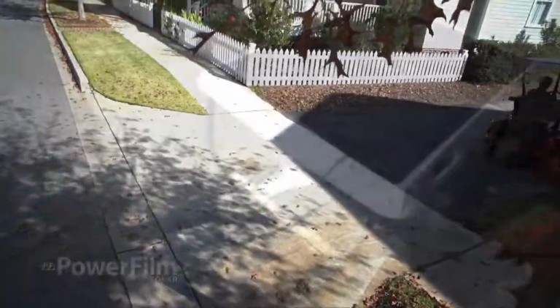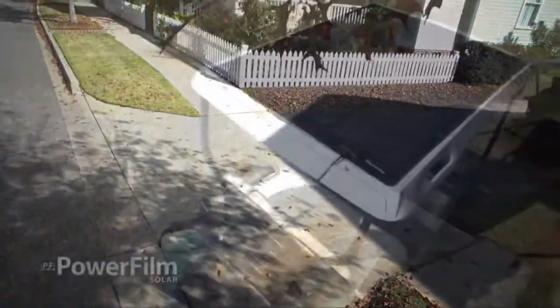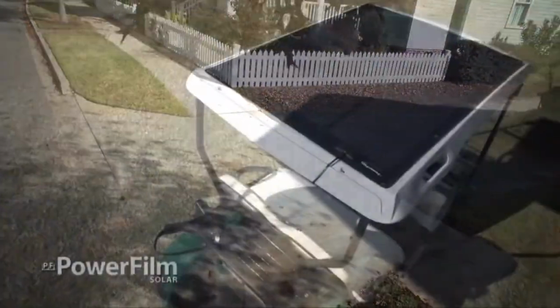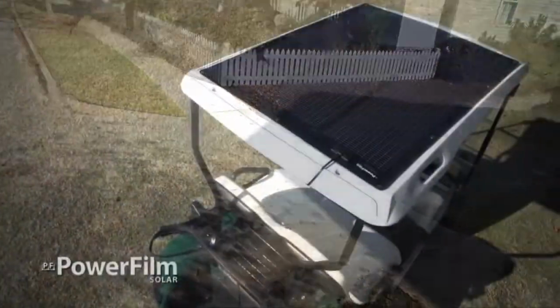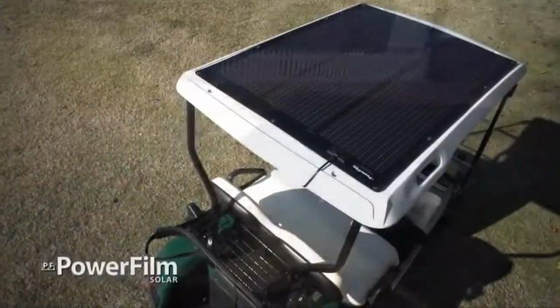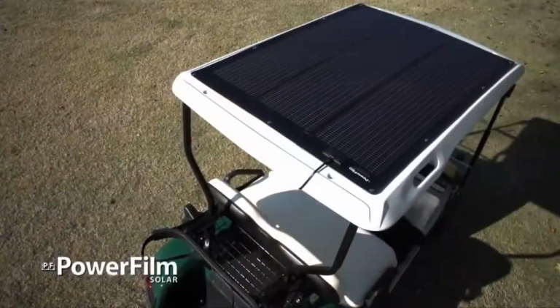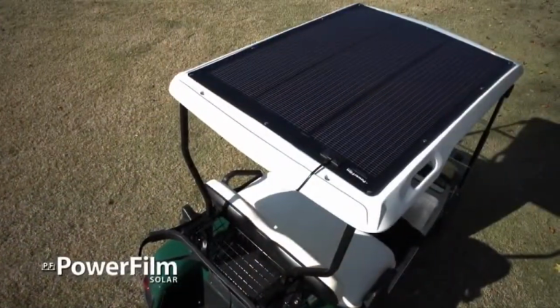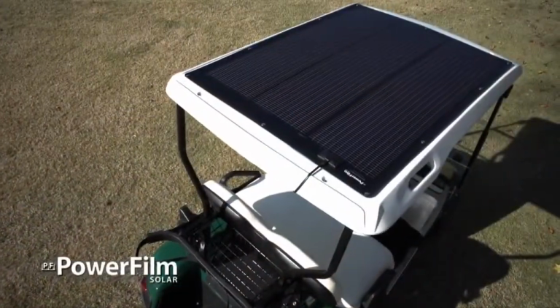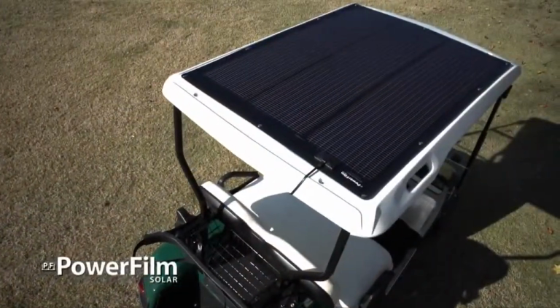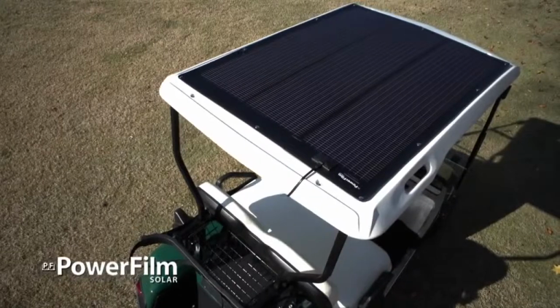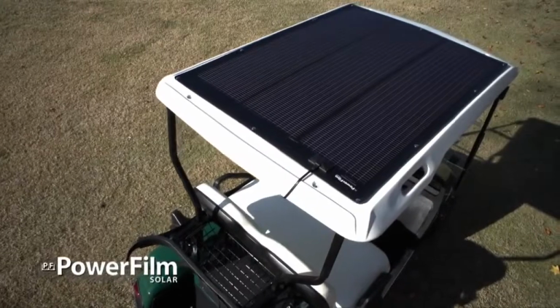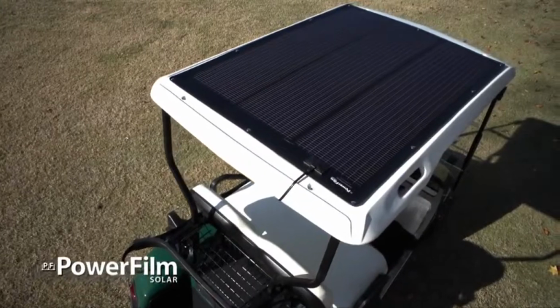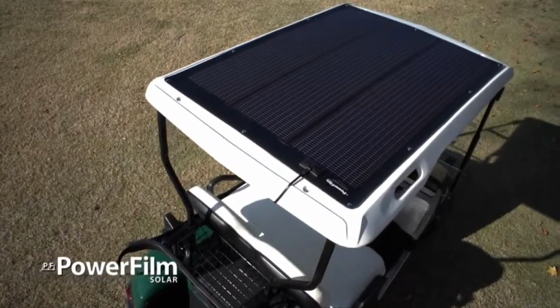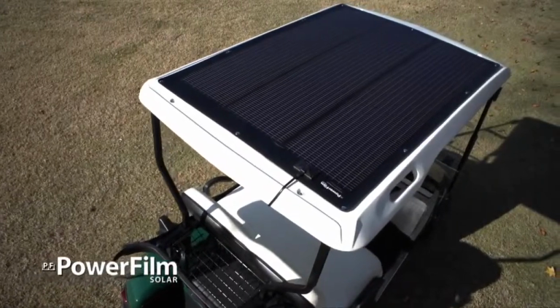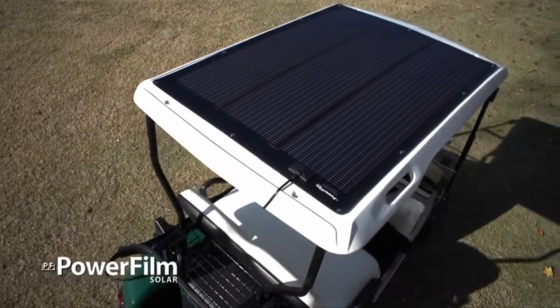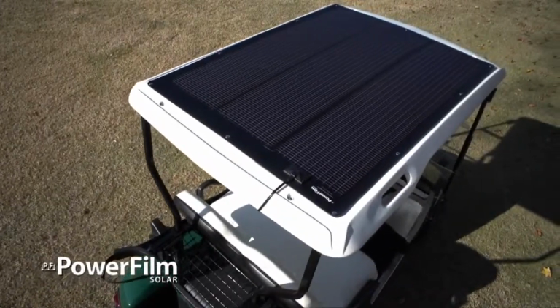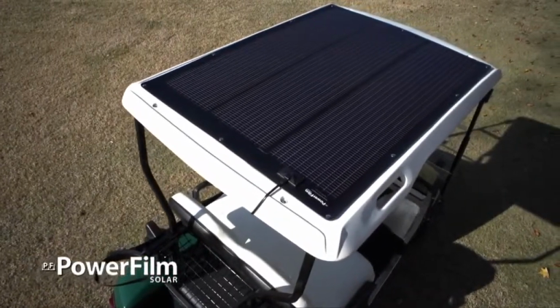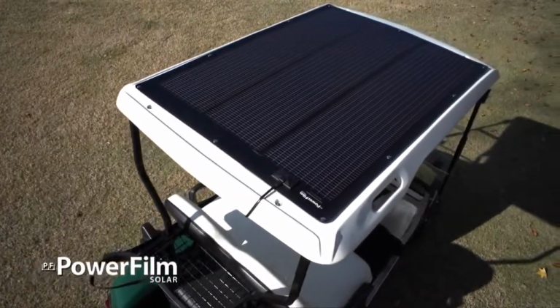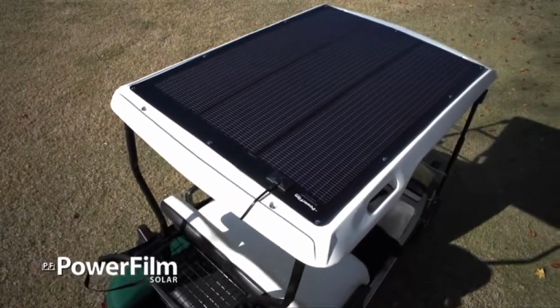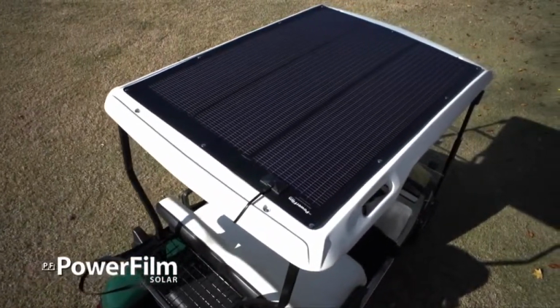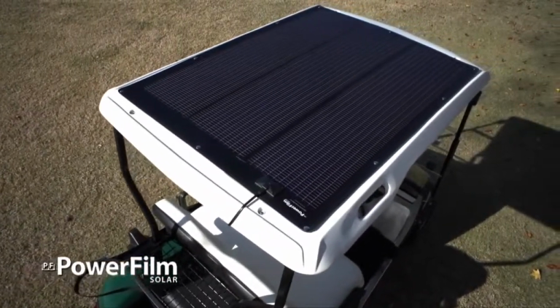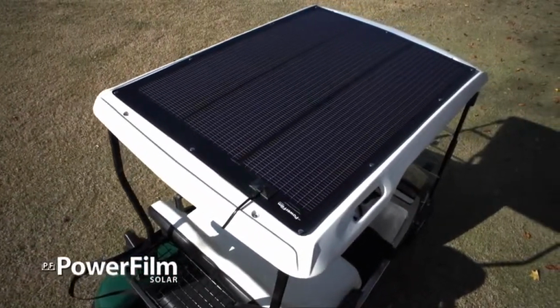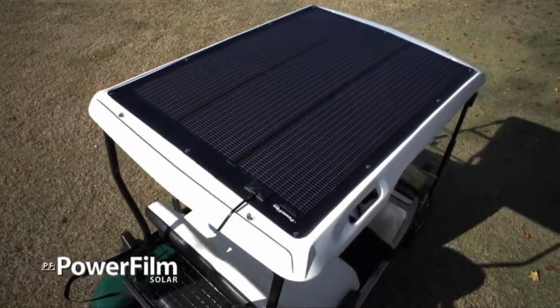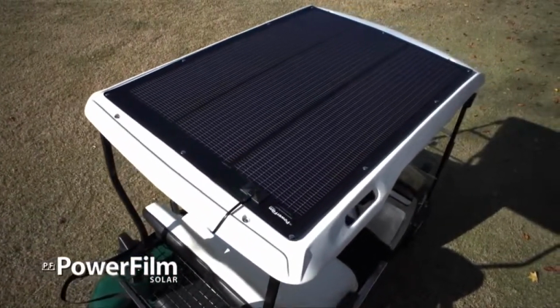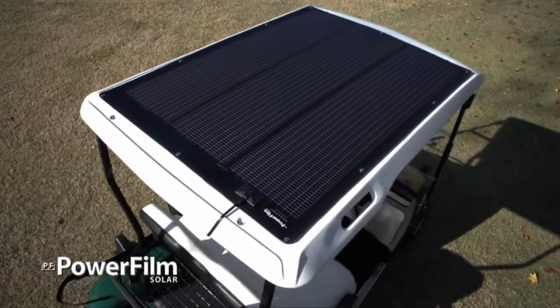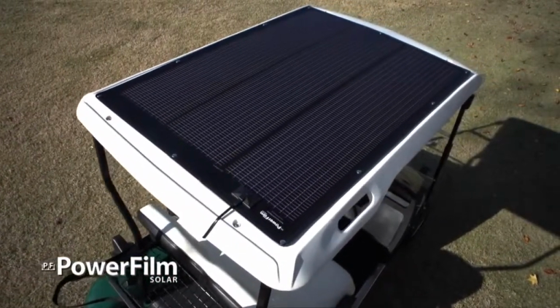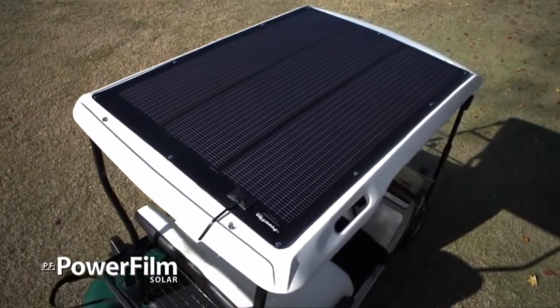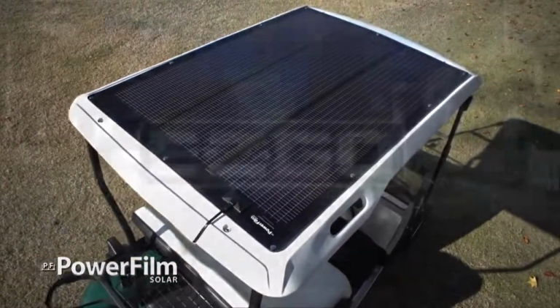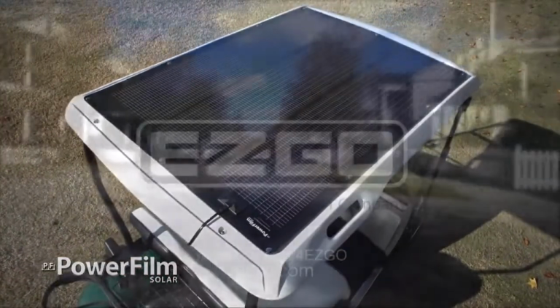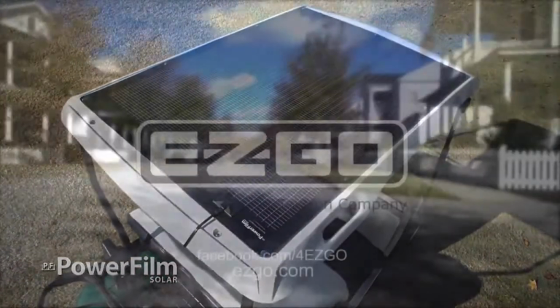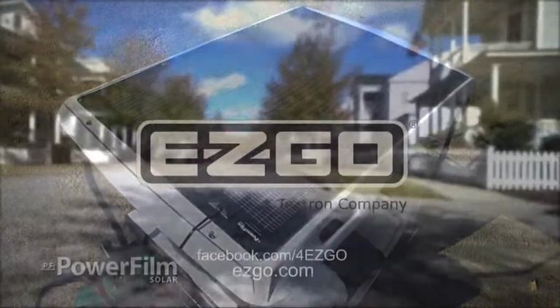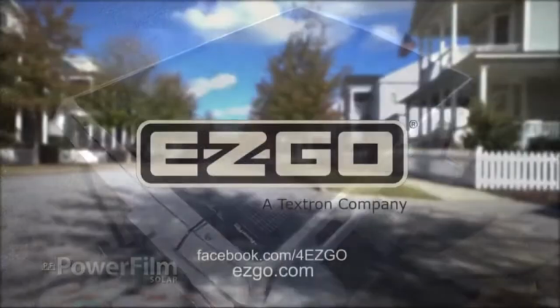Improve the life and performance of your electric car with the Powerfilm Solar Panel from EasyGo.